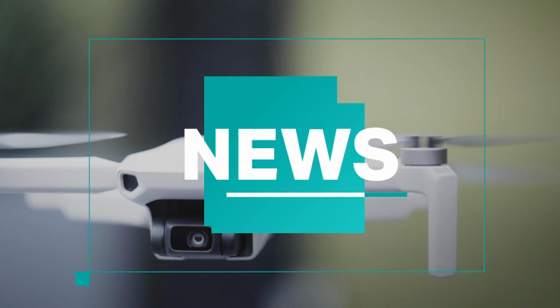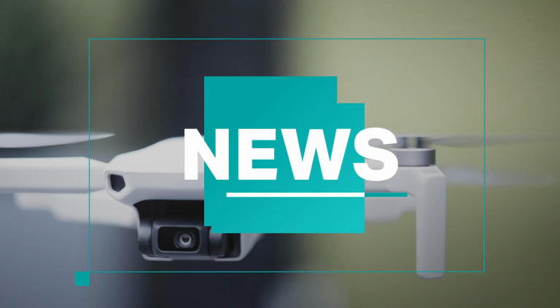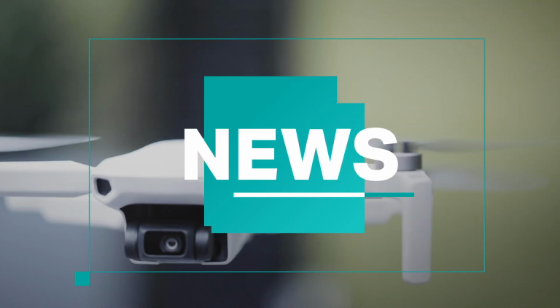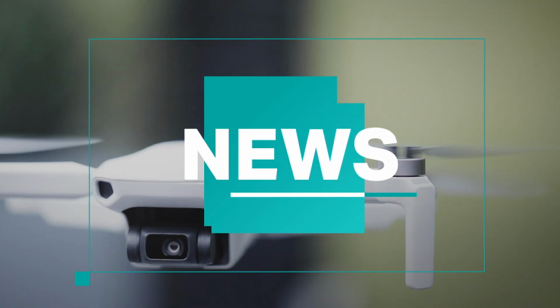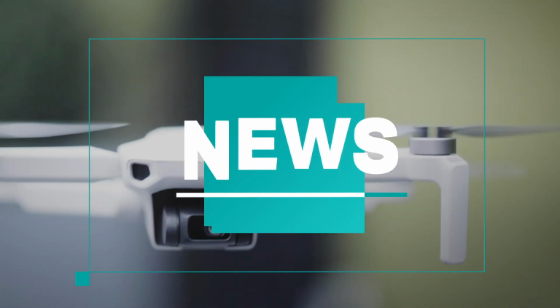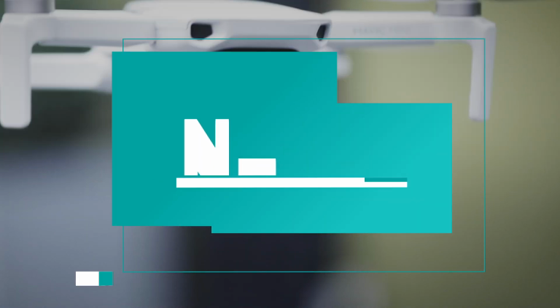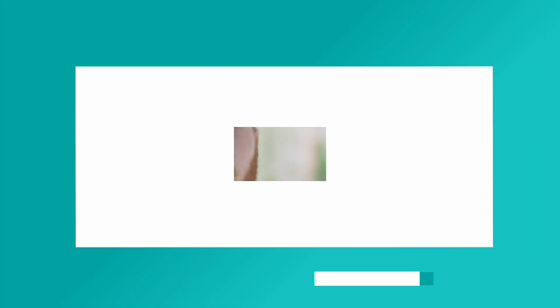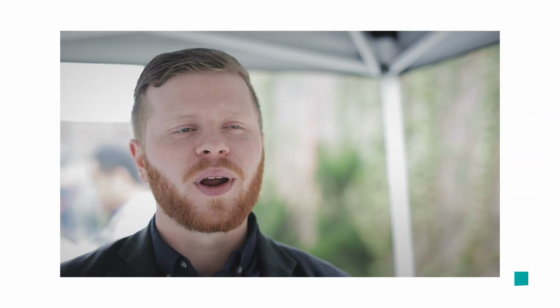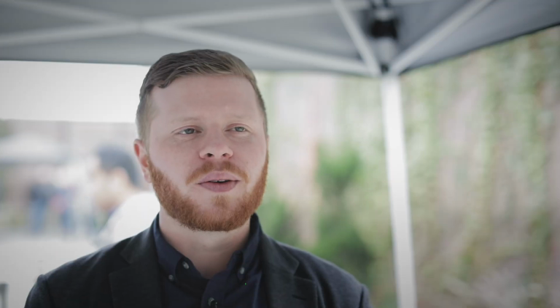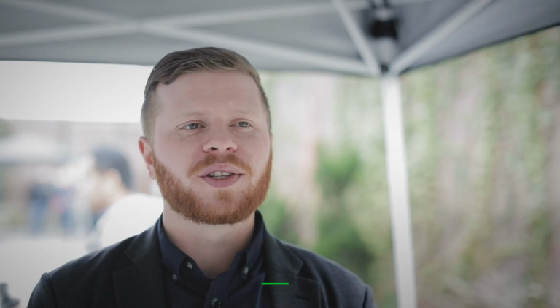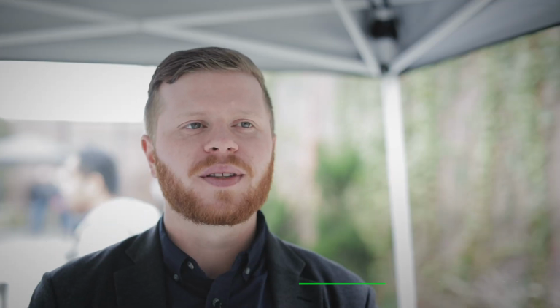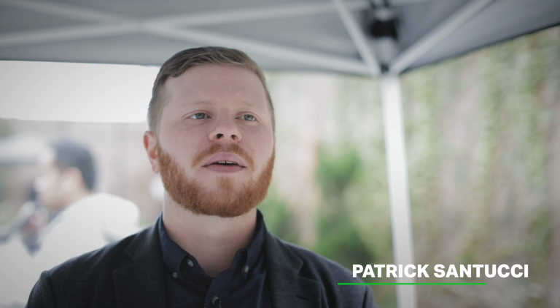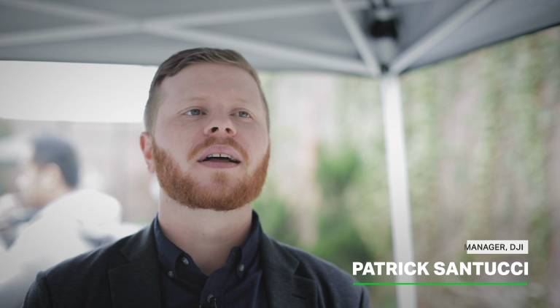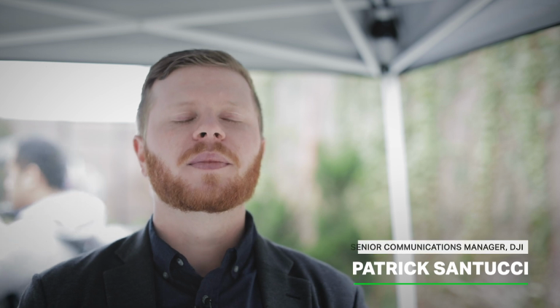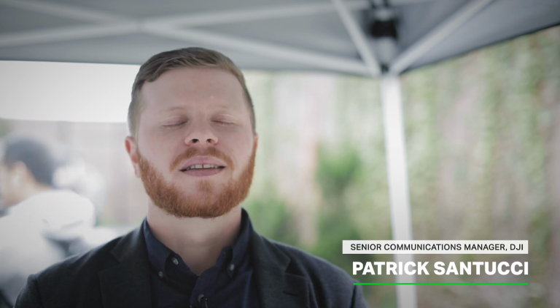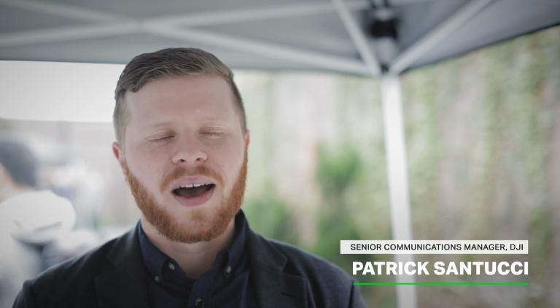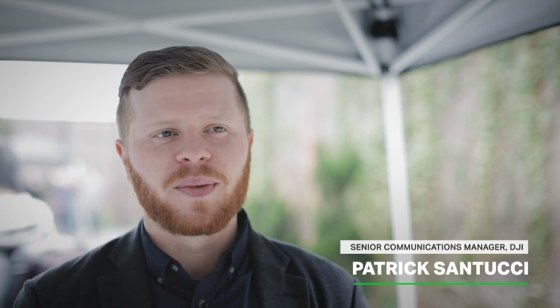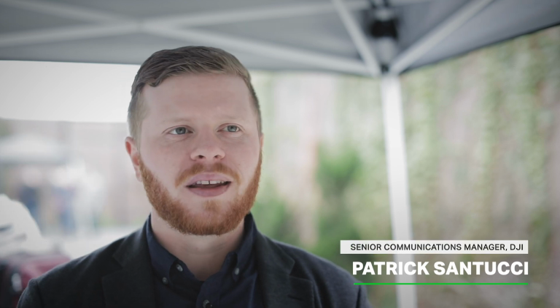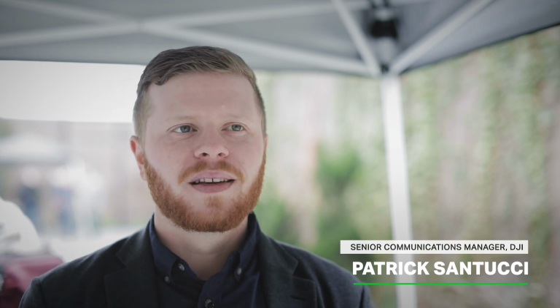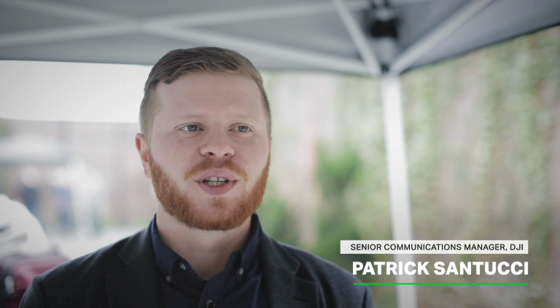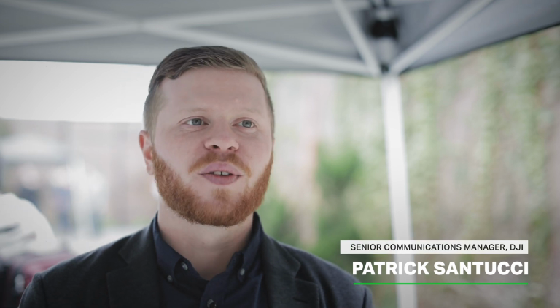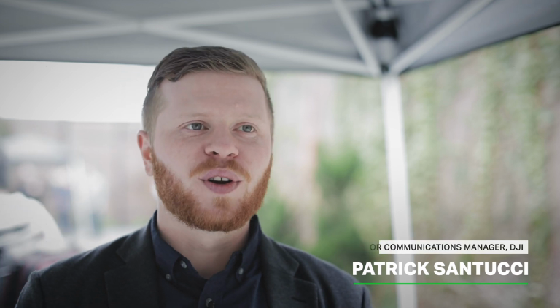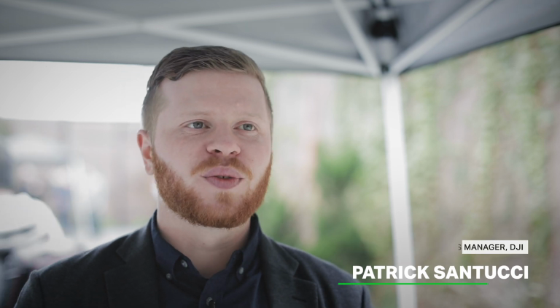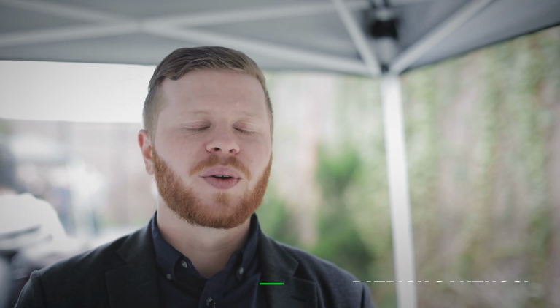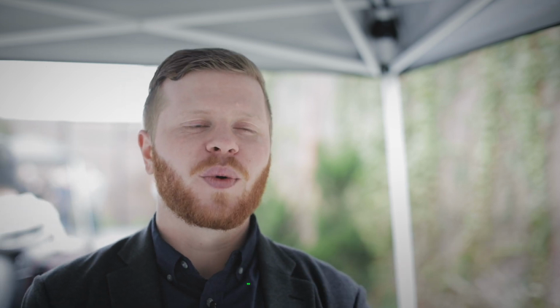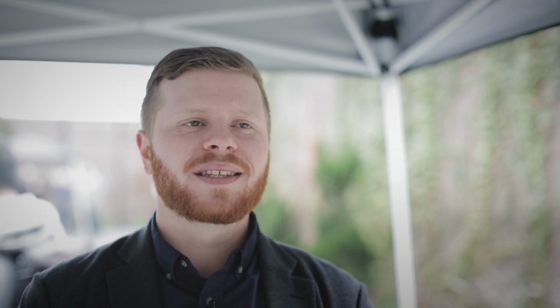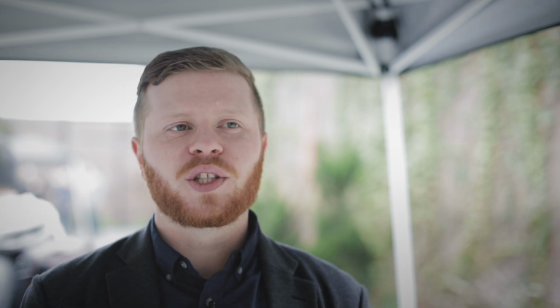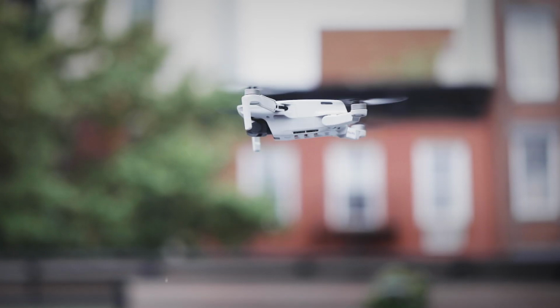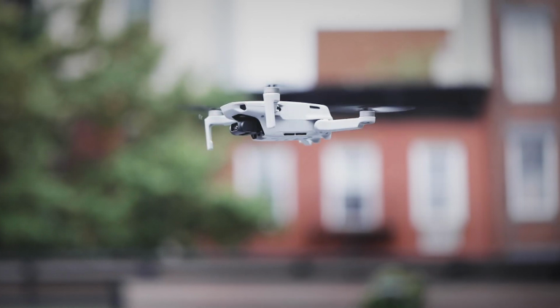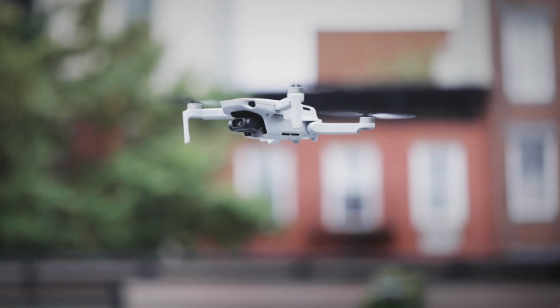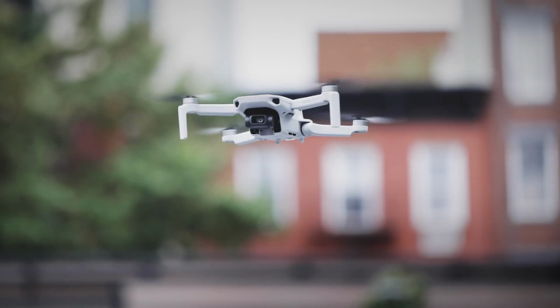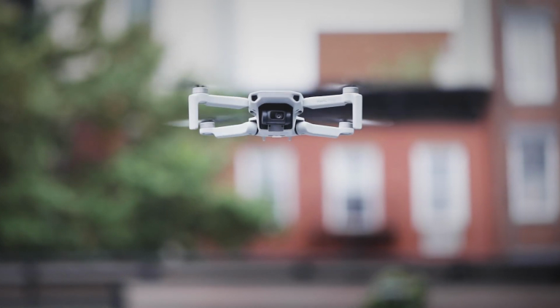We're here in Brooklyn demoing our brand new addition to the Mavic lineup, the Mavic Mini, which is our first drone that weighs in at 249 grams.